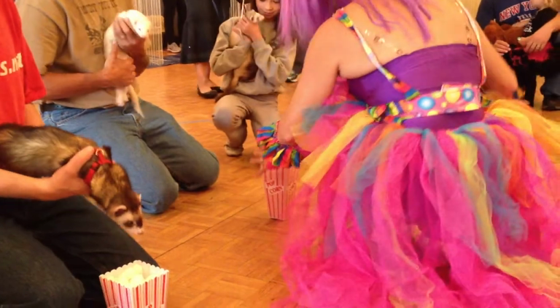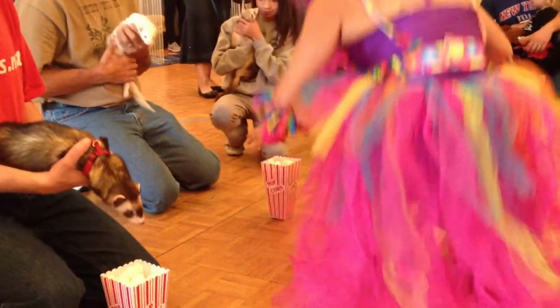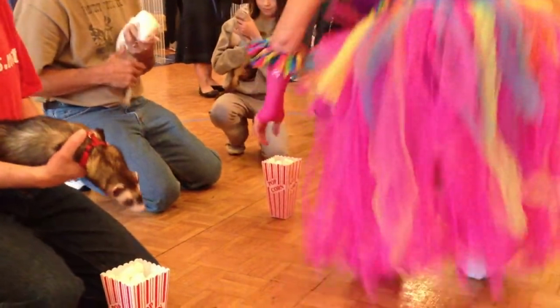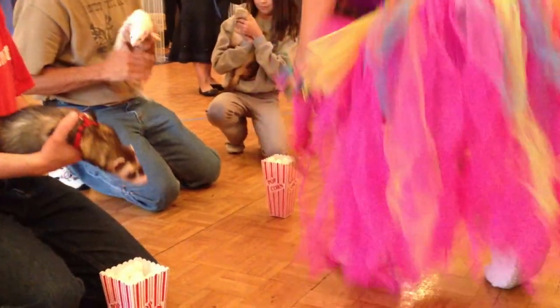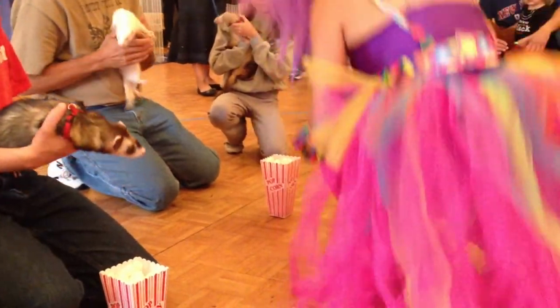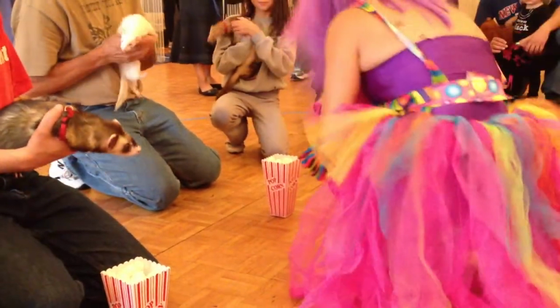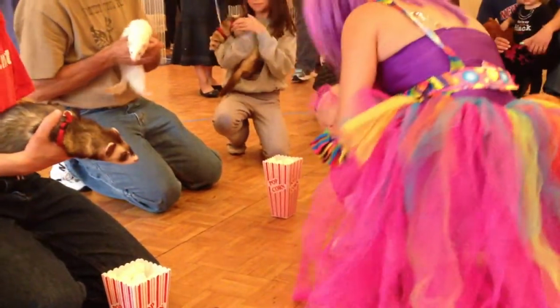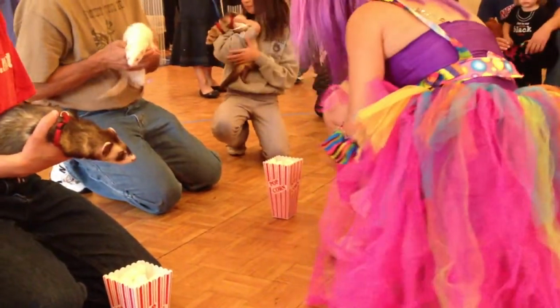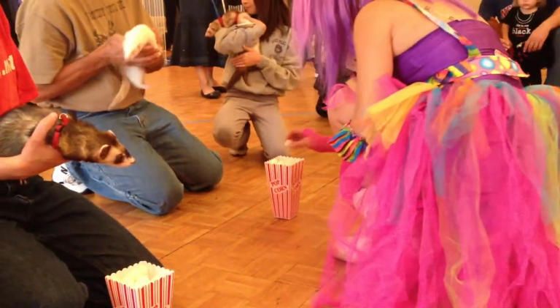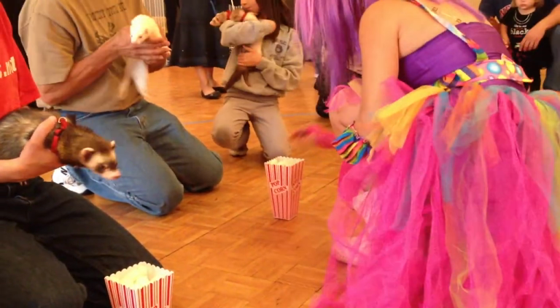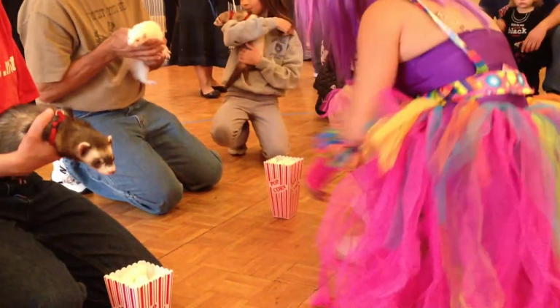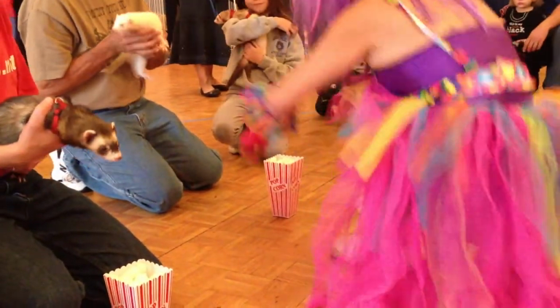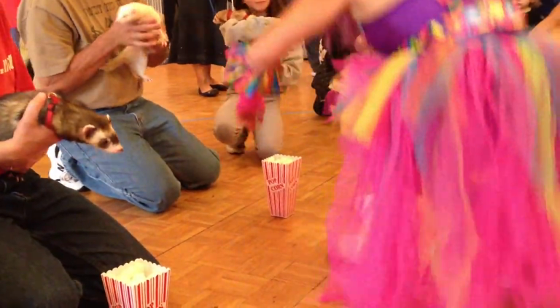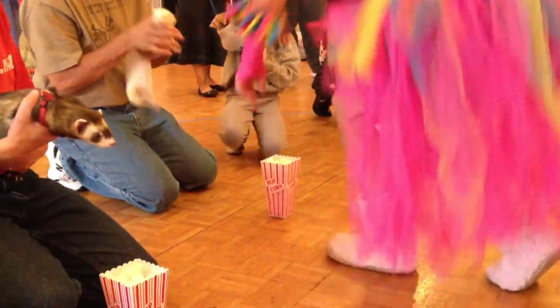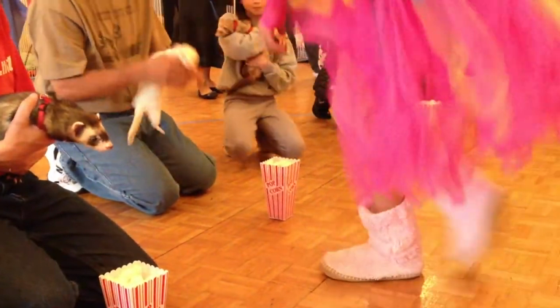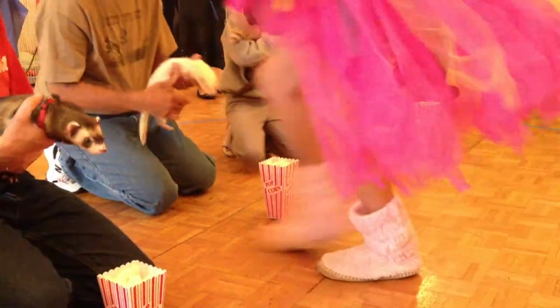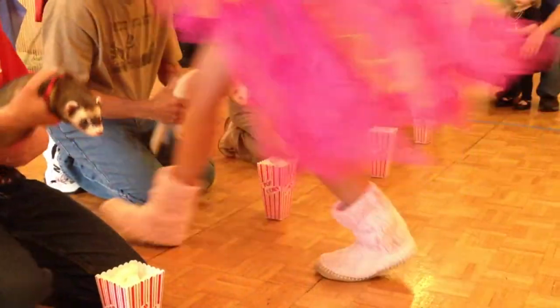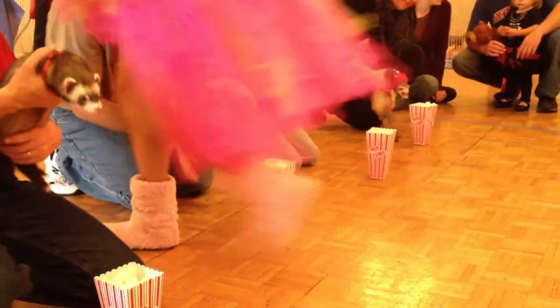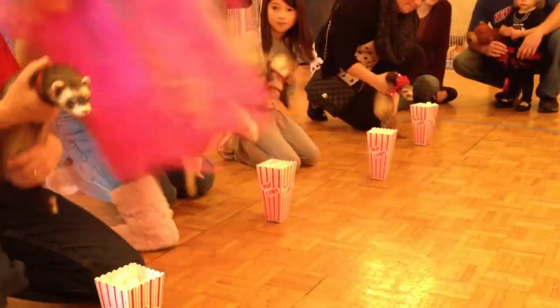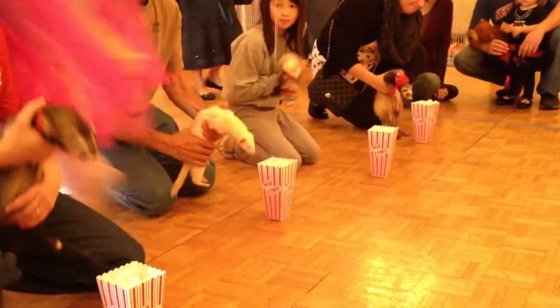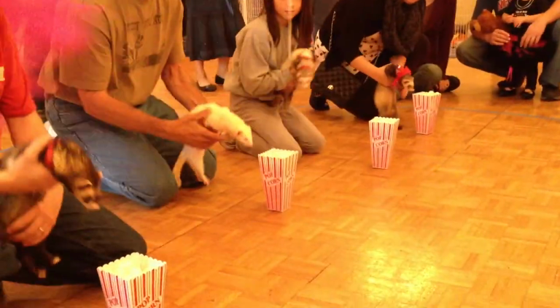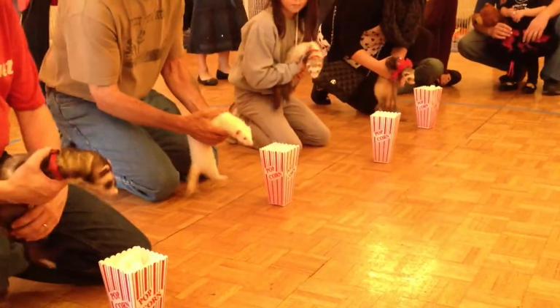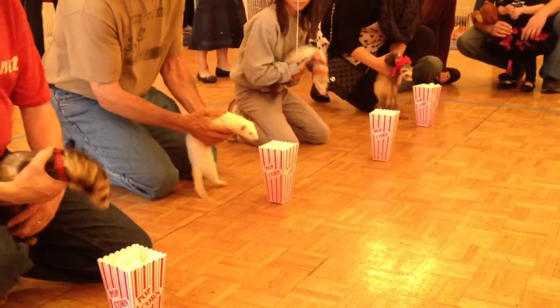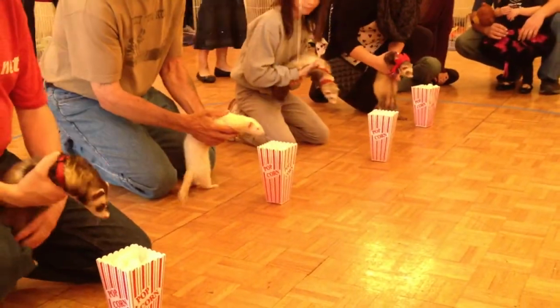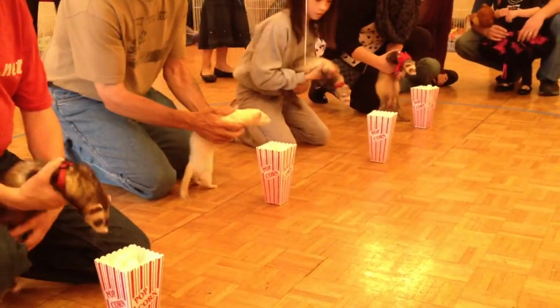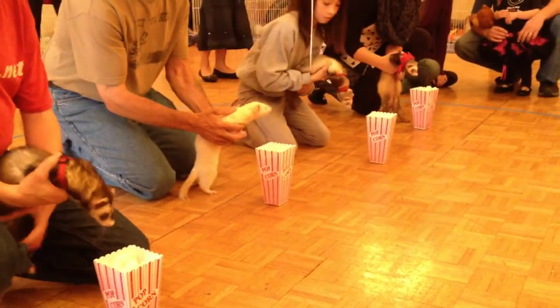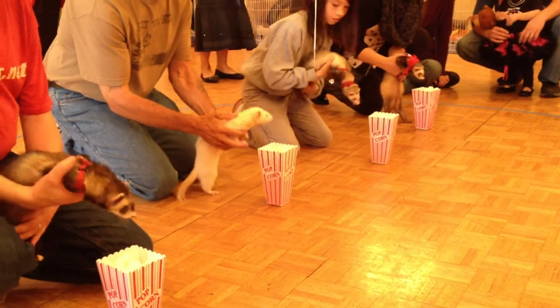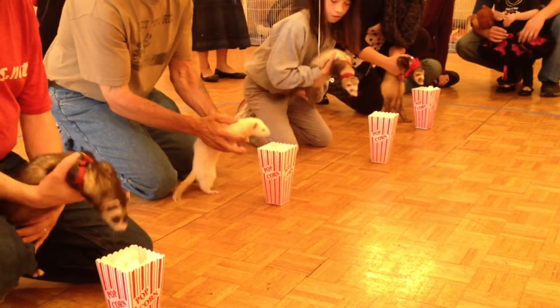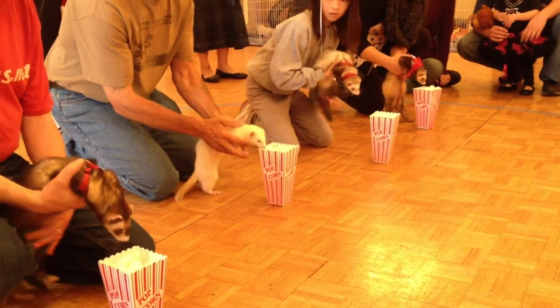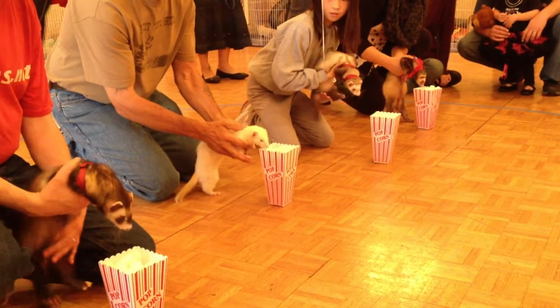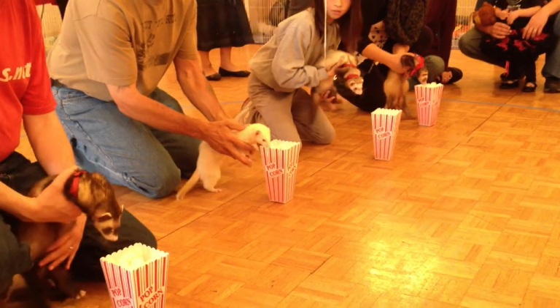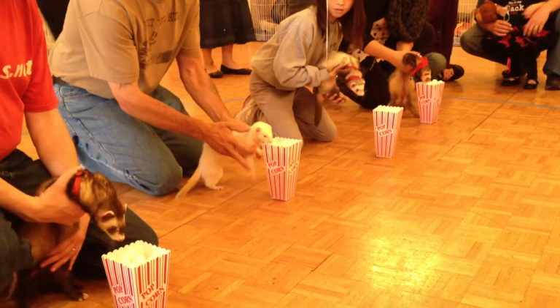Alright, on your marks. Get their noses right up there, get set, and go.